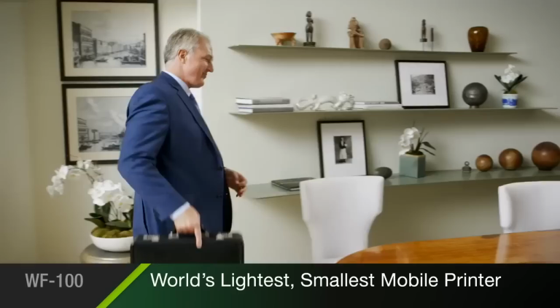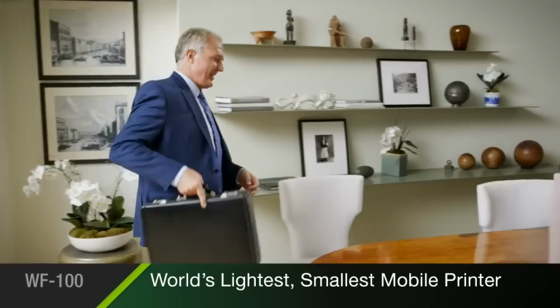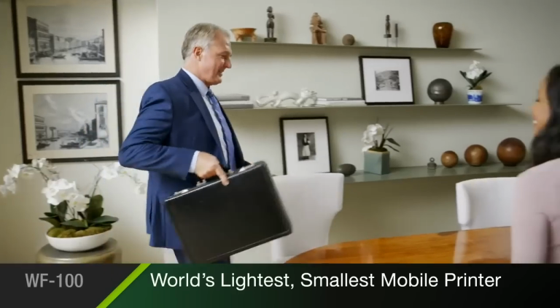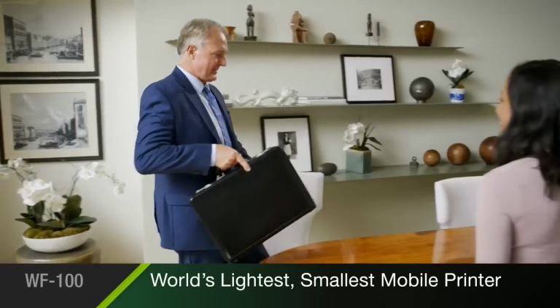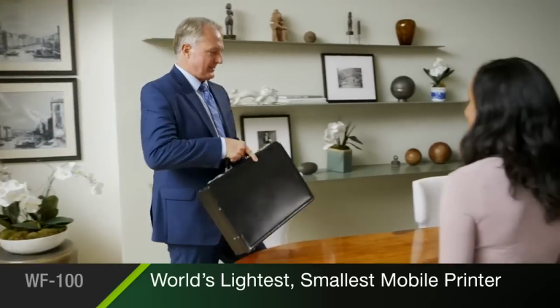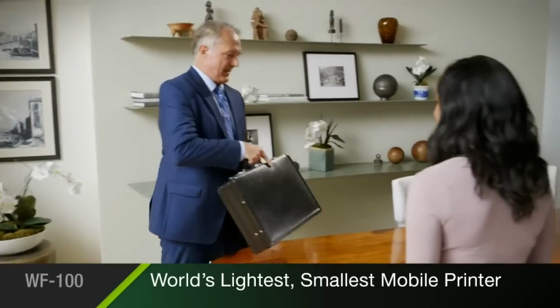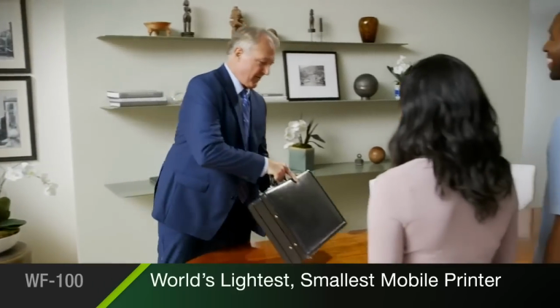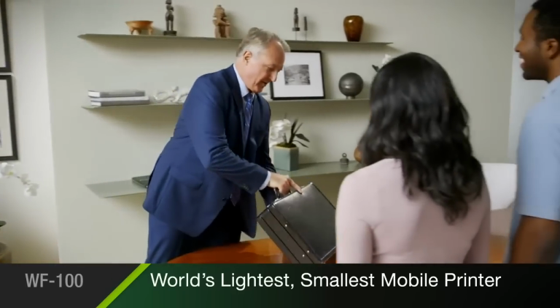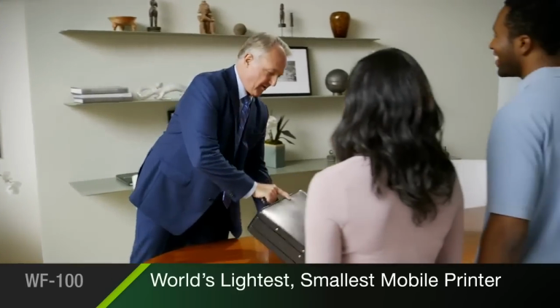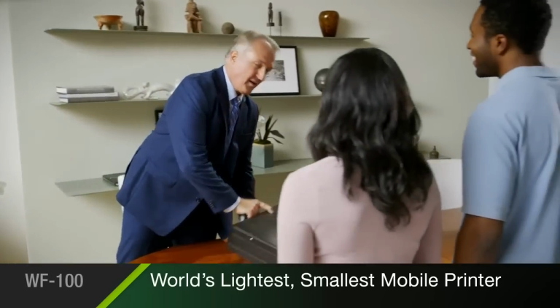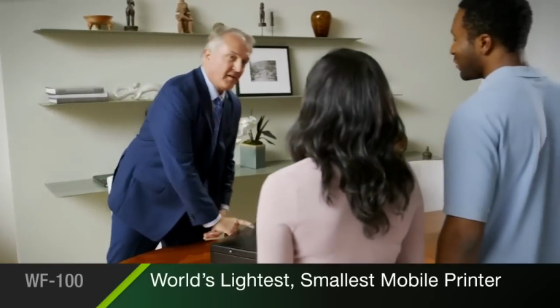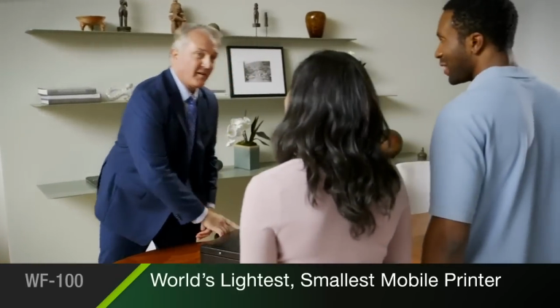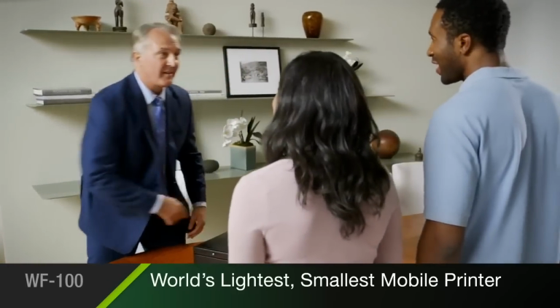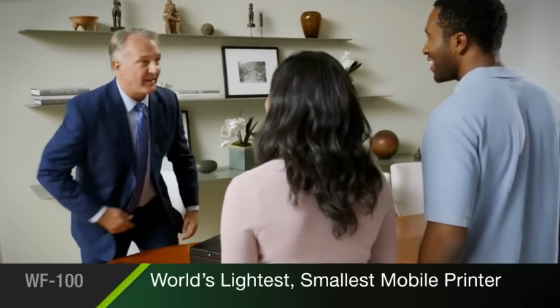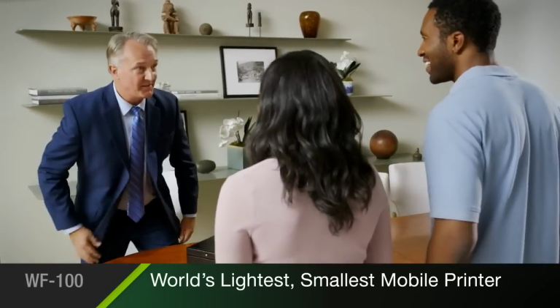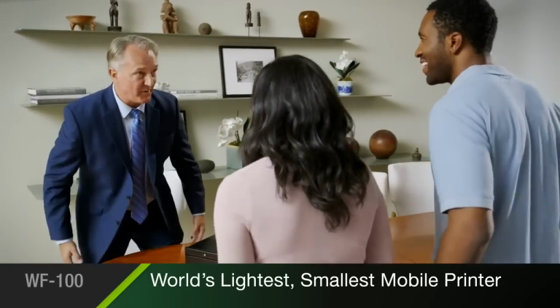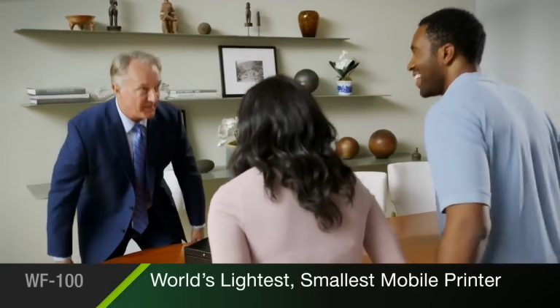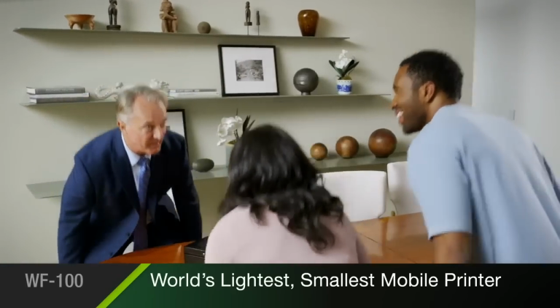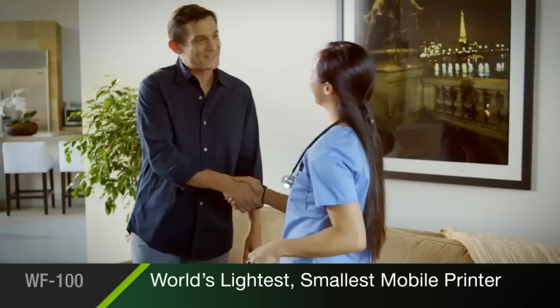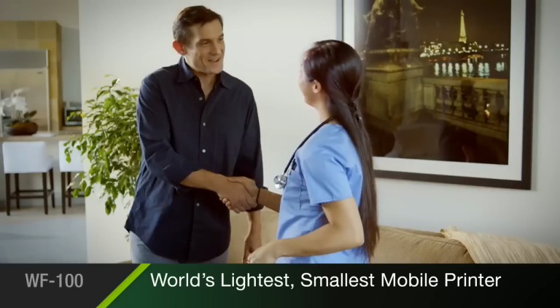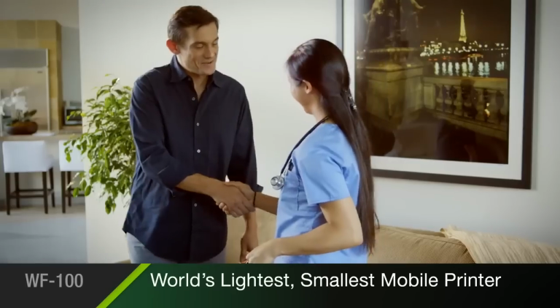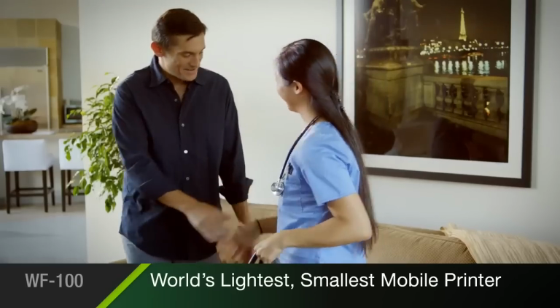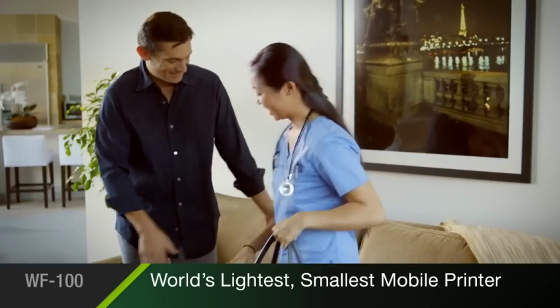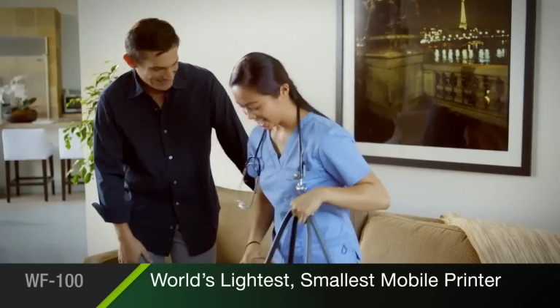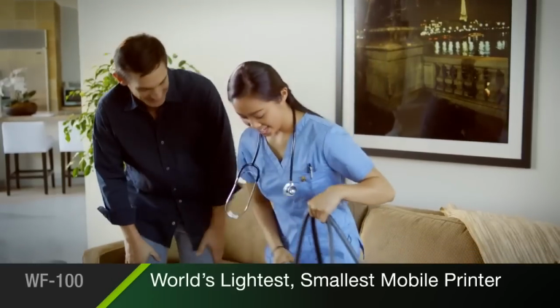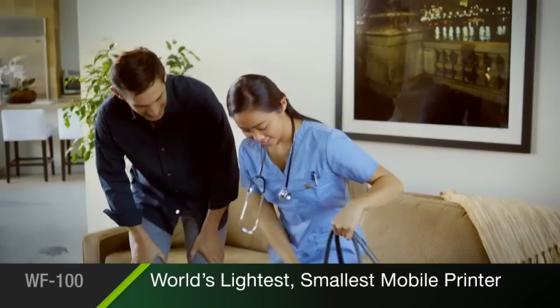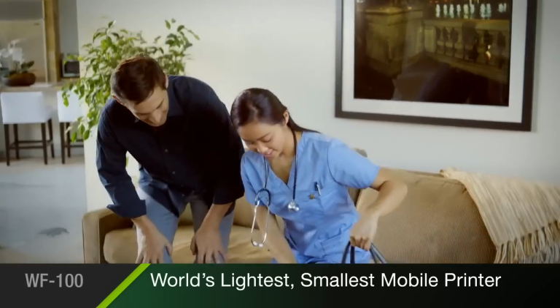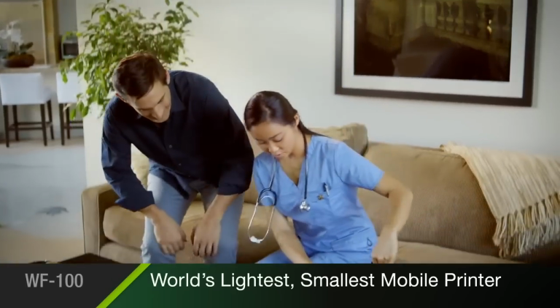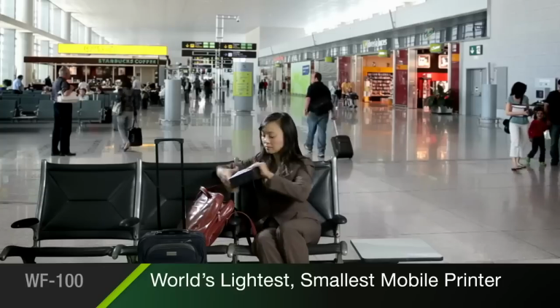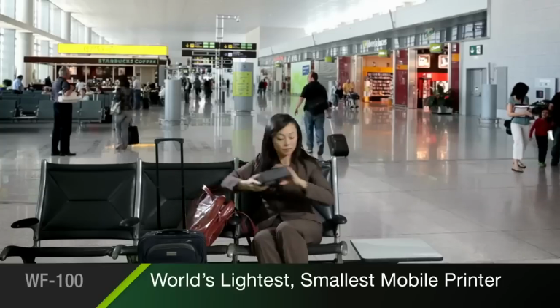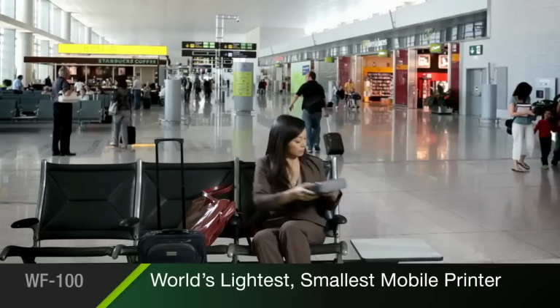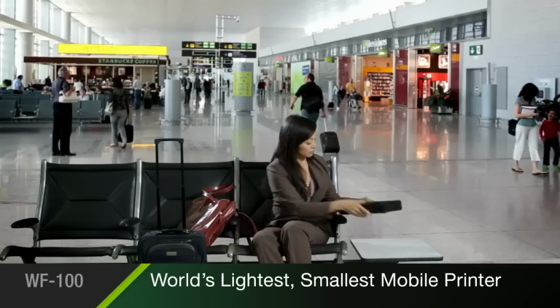It's the ultimate in portability, ready to print whether you're with a client, at the job site, or on the road.